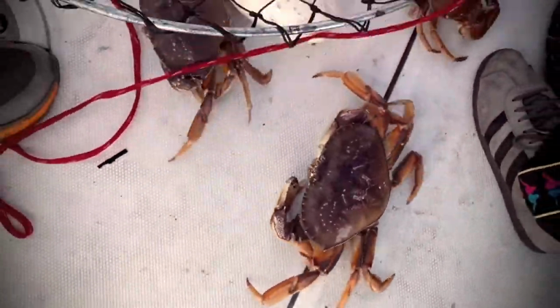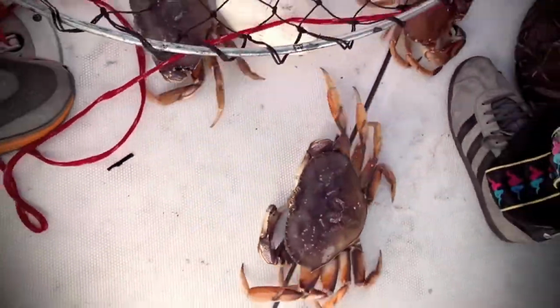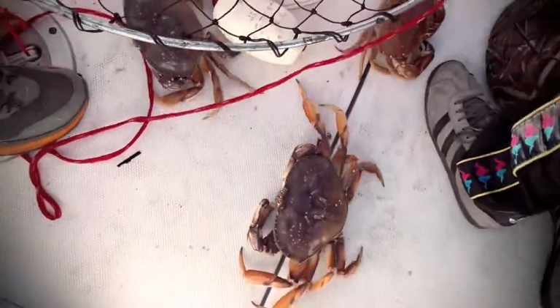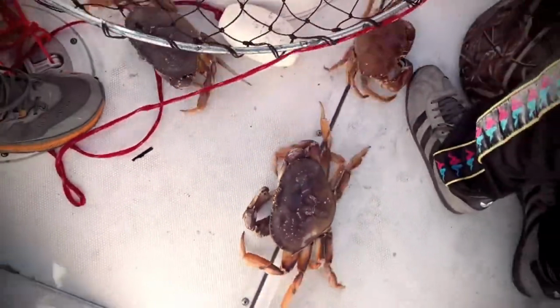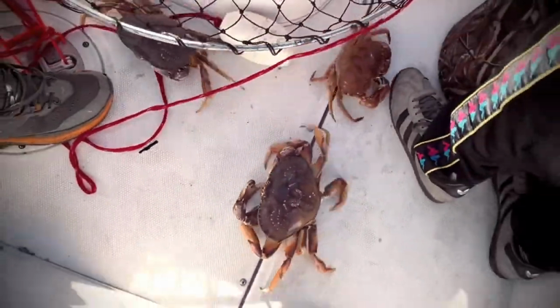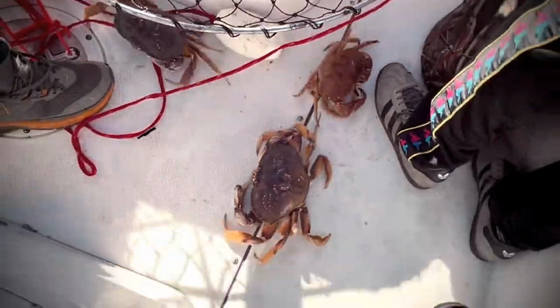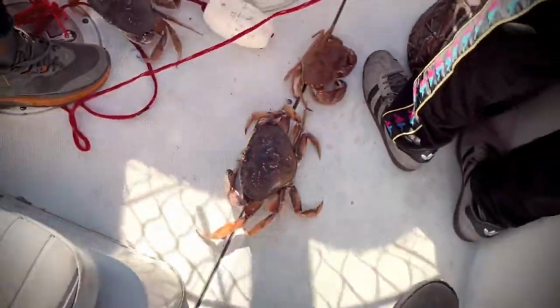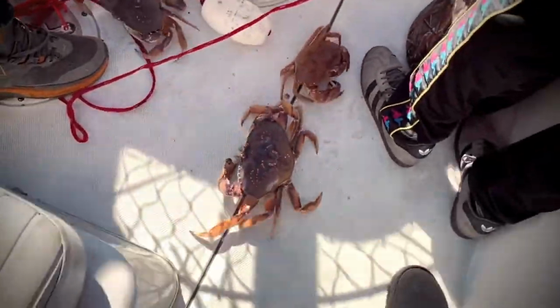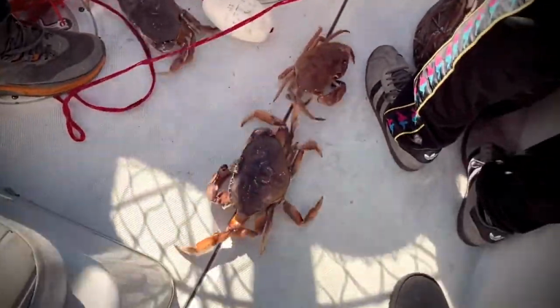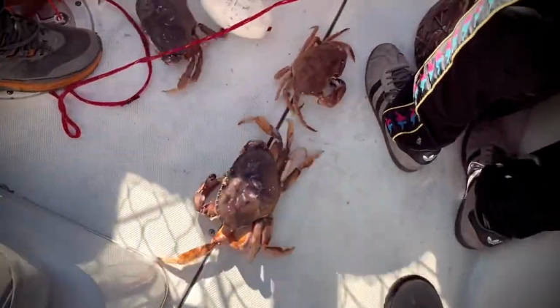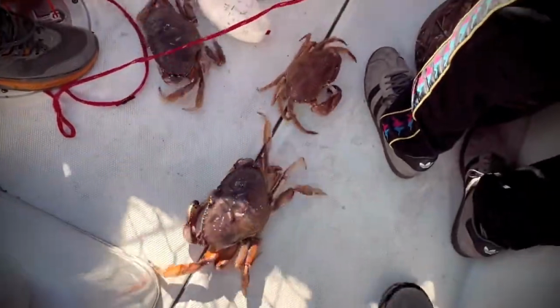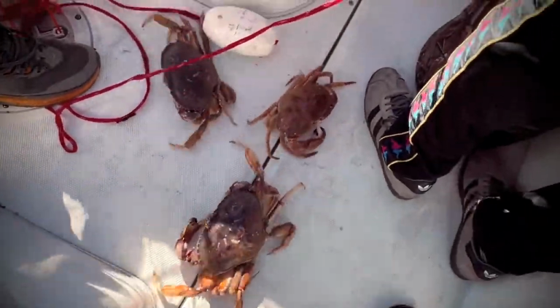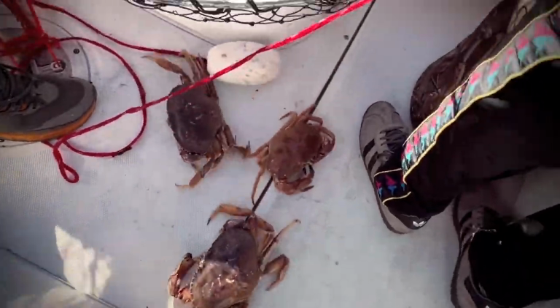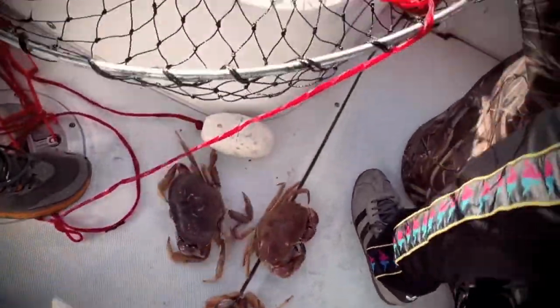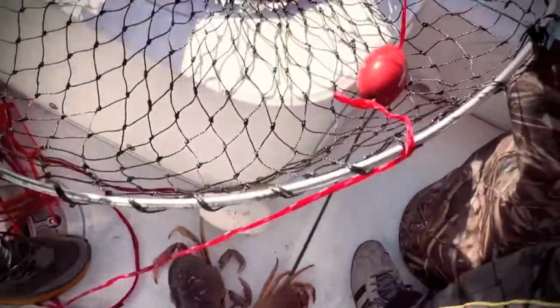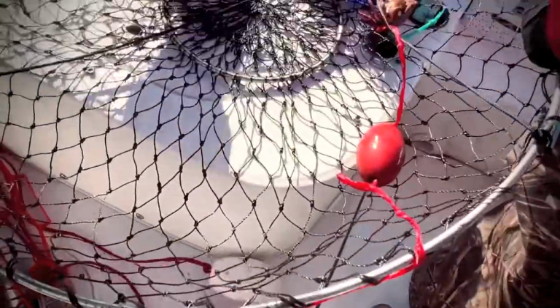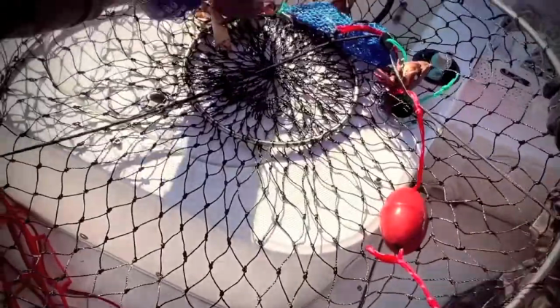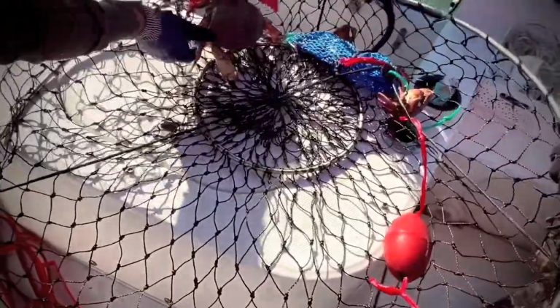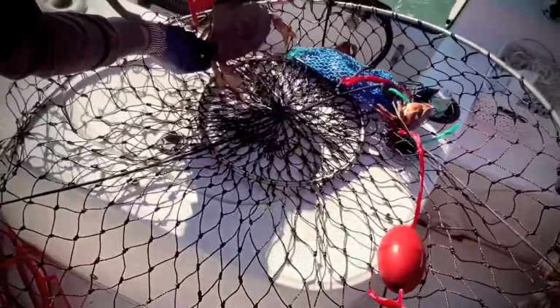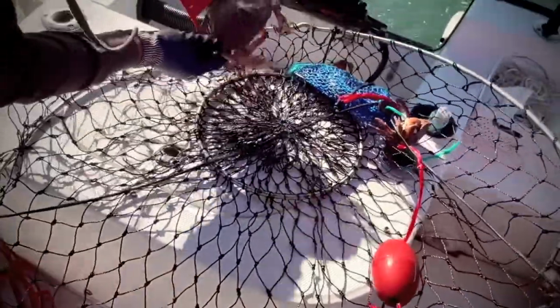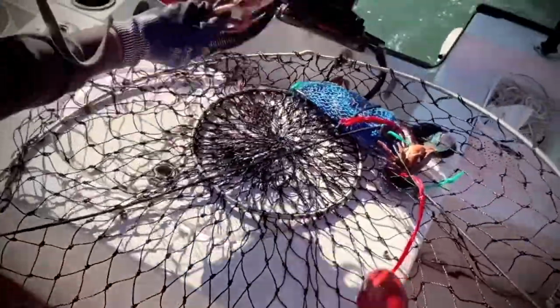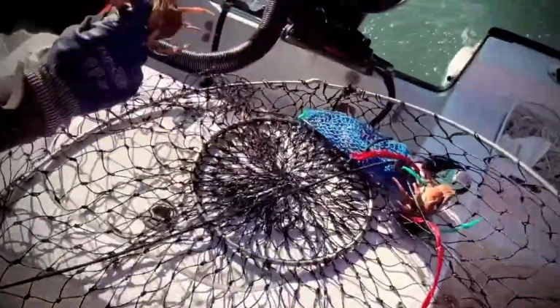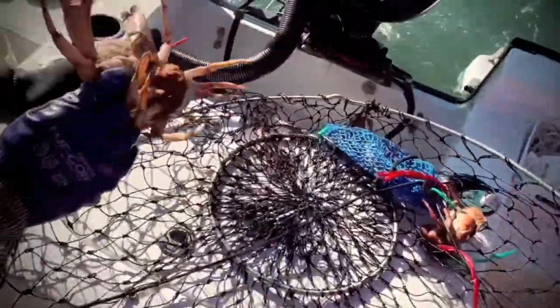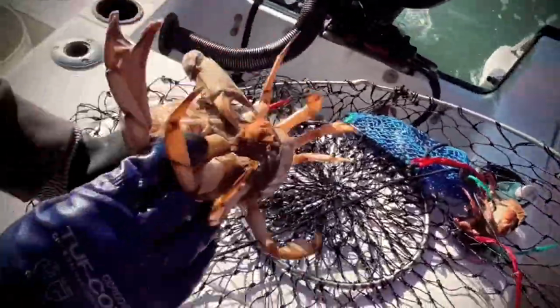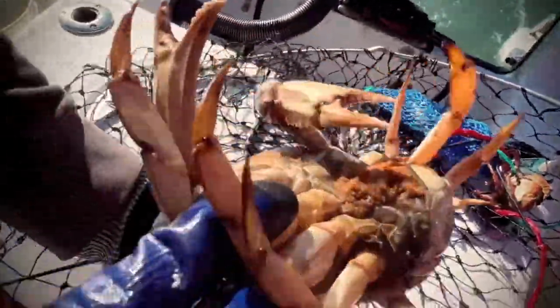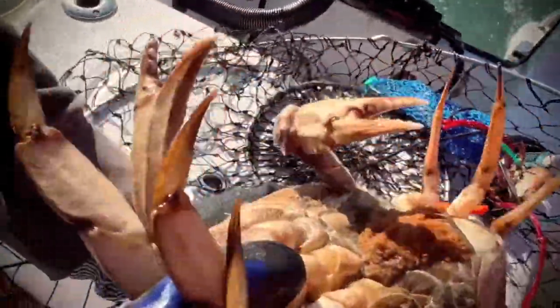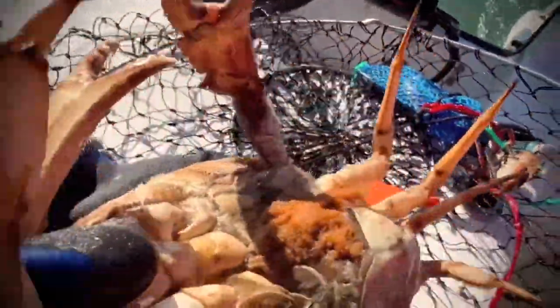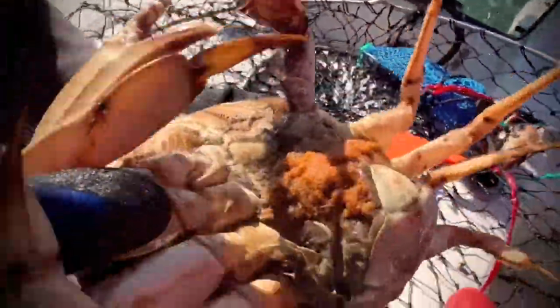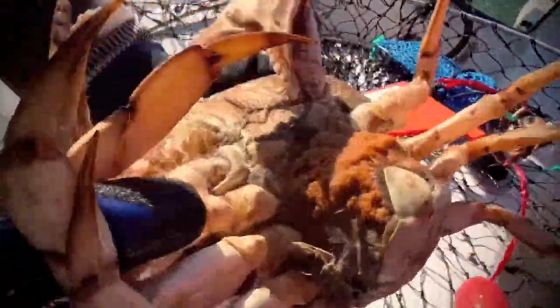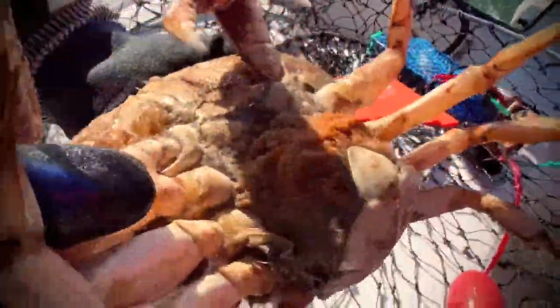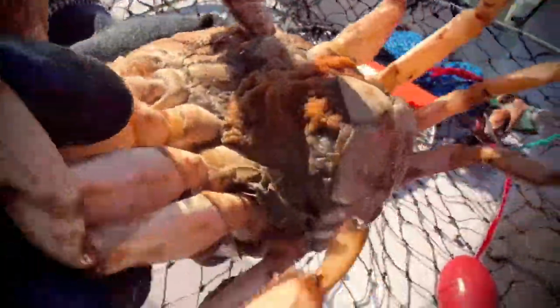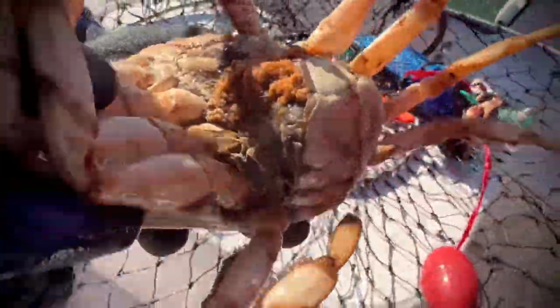Oh look at this, this one's got eggs. Now you can't keep one like that. She's big enough, but you can't keep that.